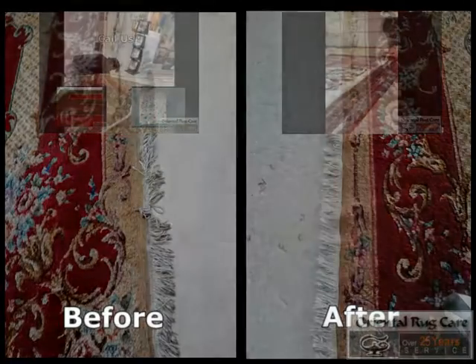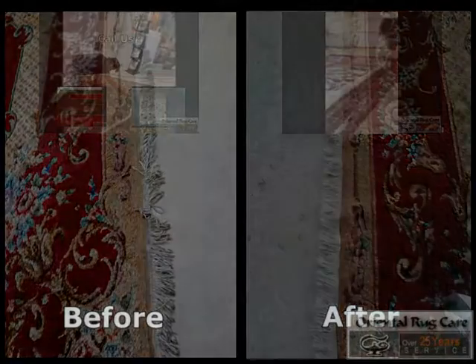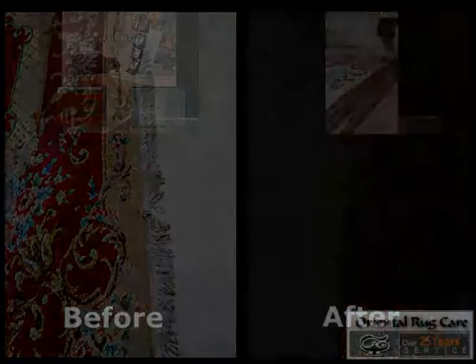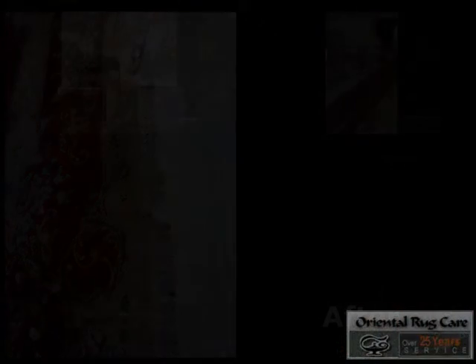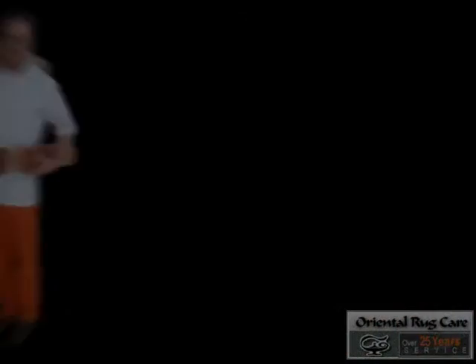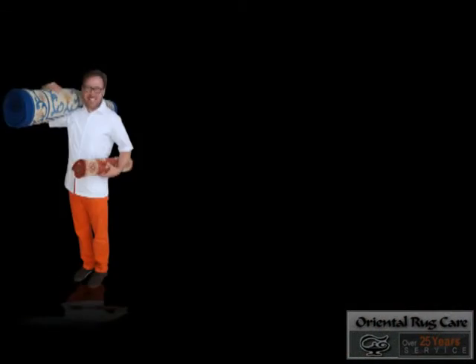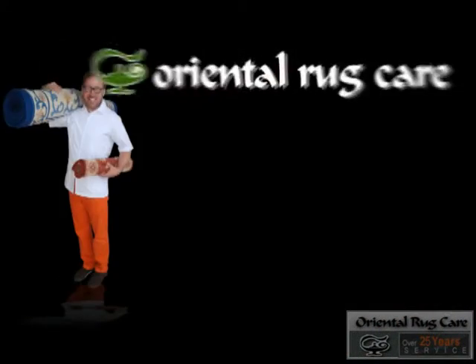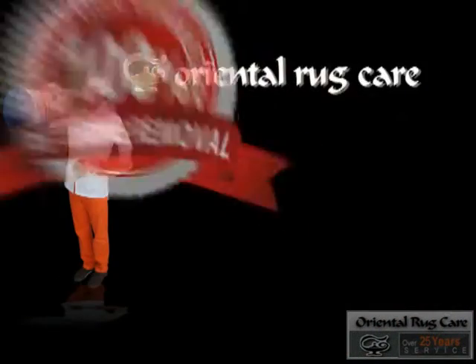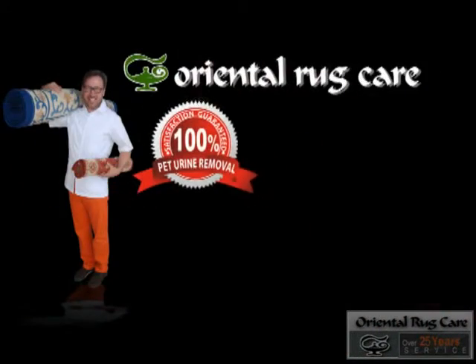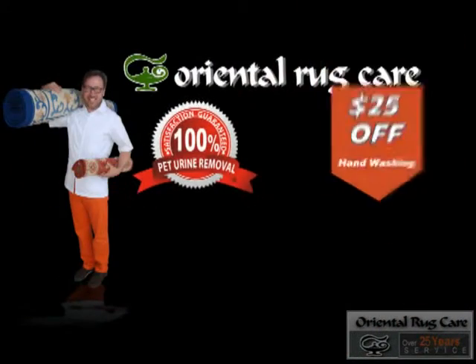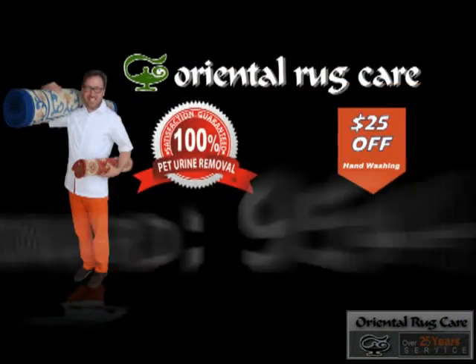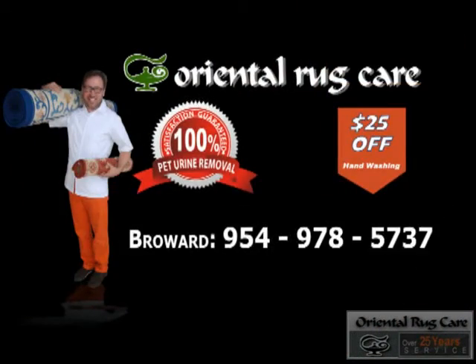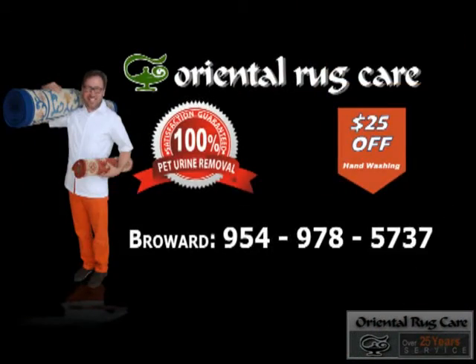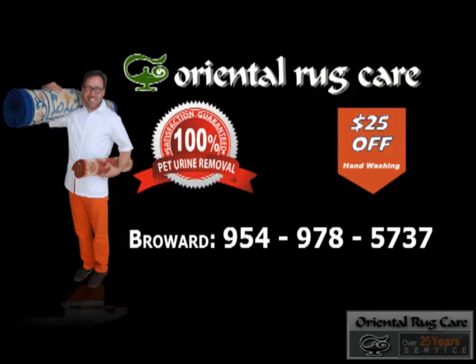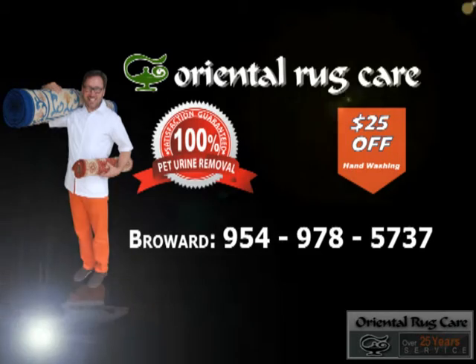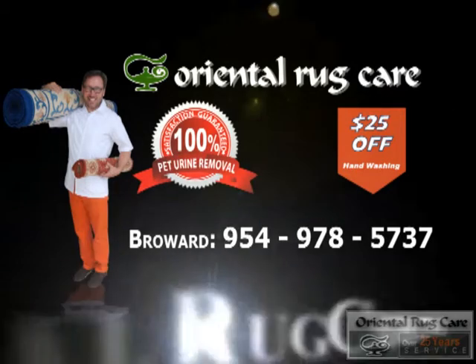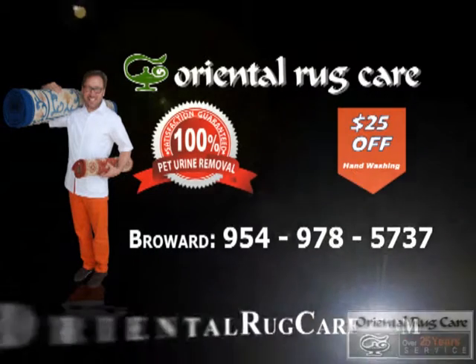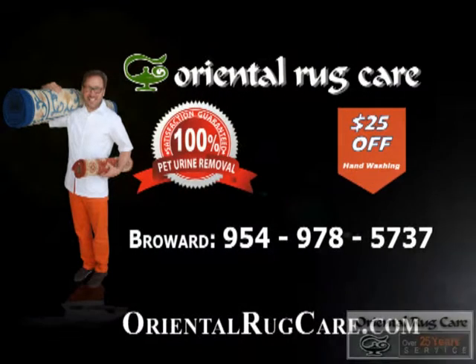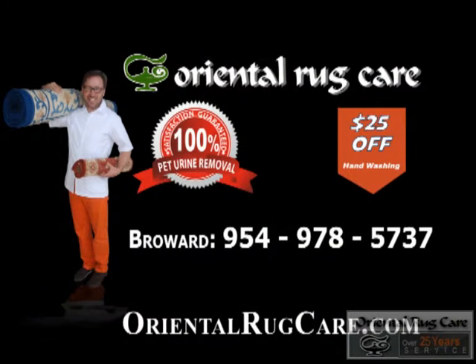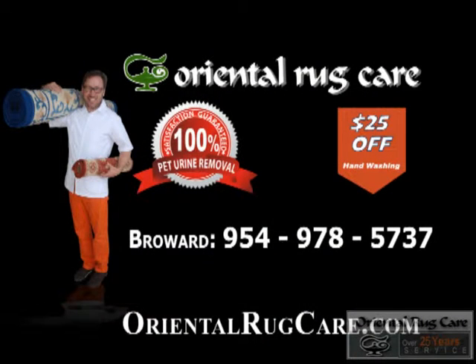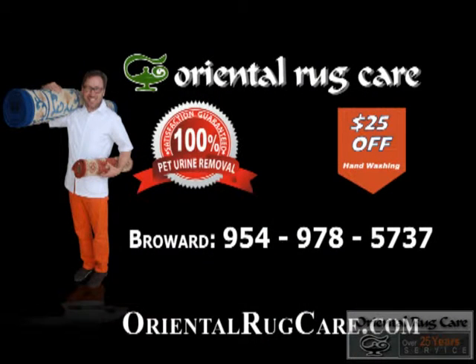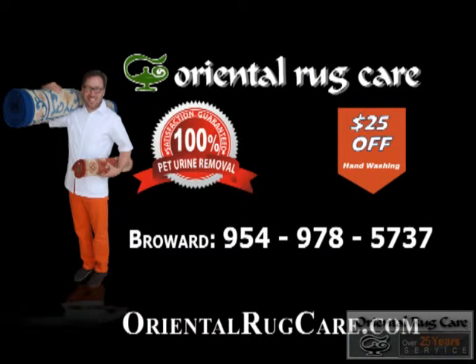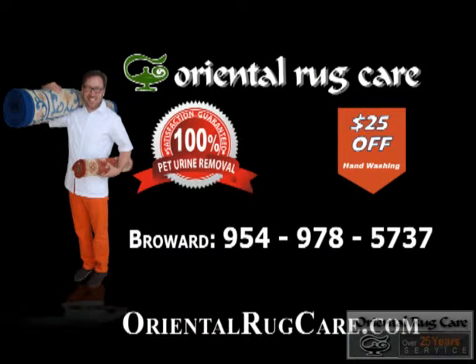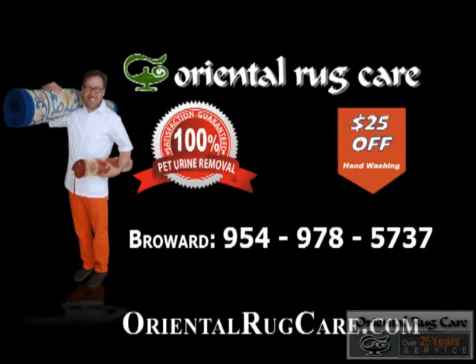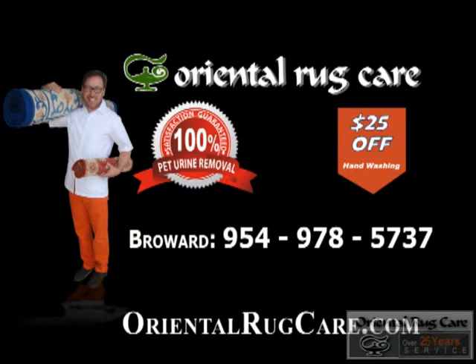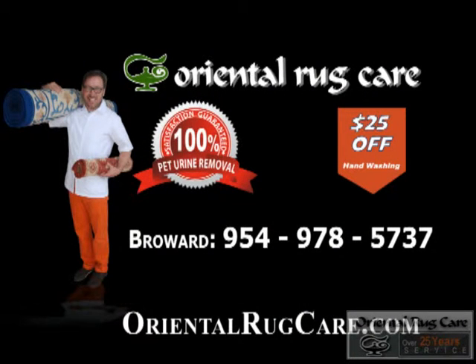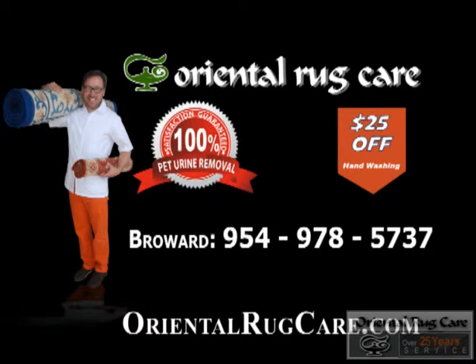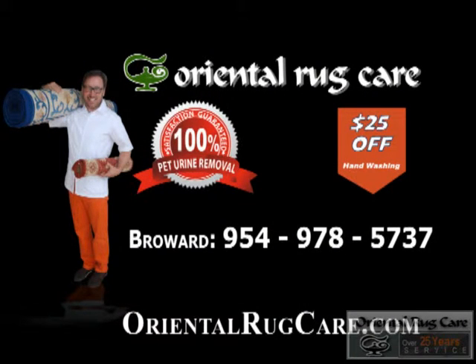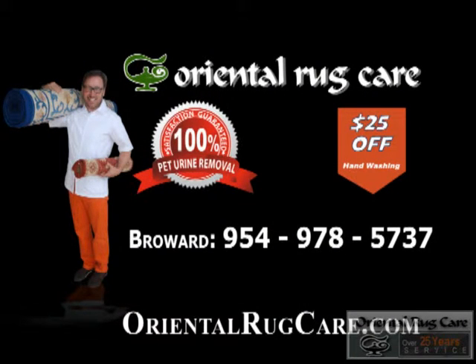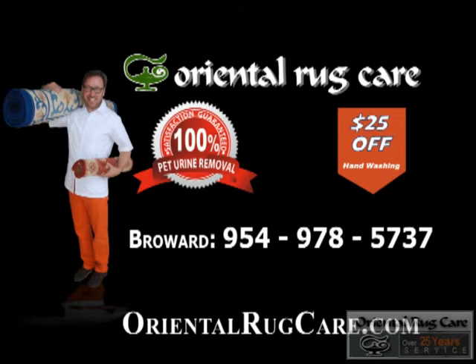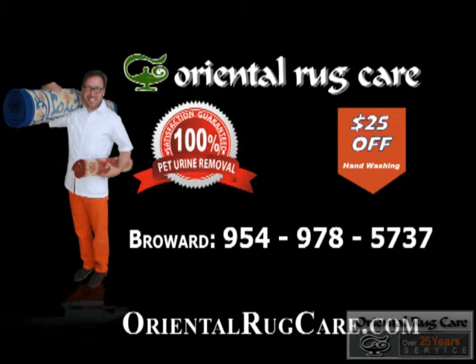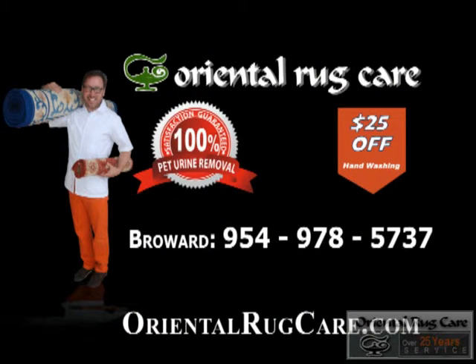We employ two master weavers on site and we offer a three to four day turnaround. Check out orientalrugcare.com — we'd love to earn your business.